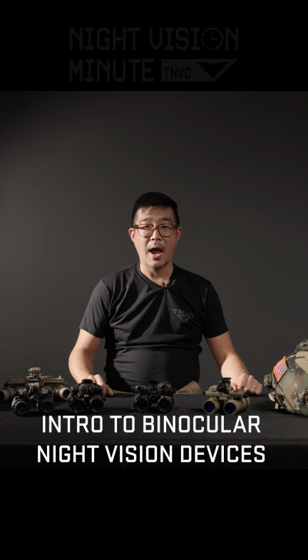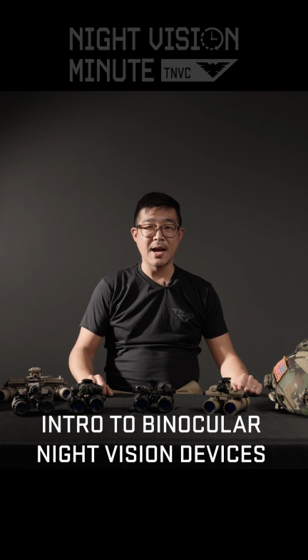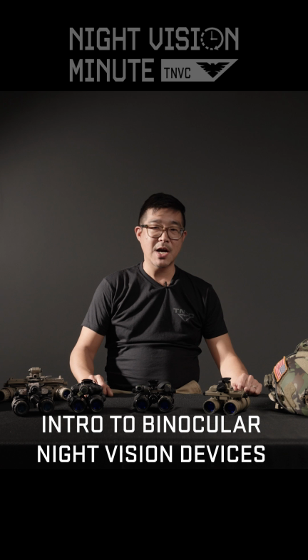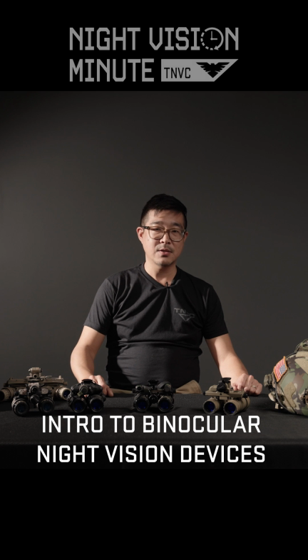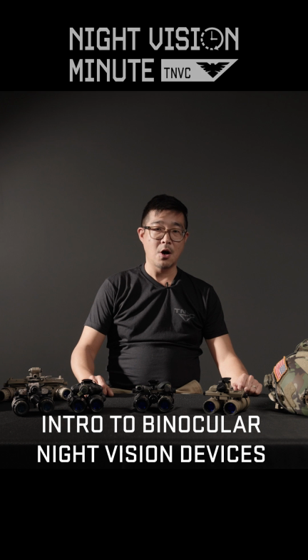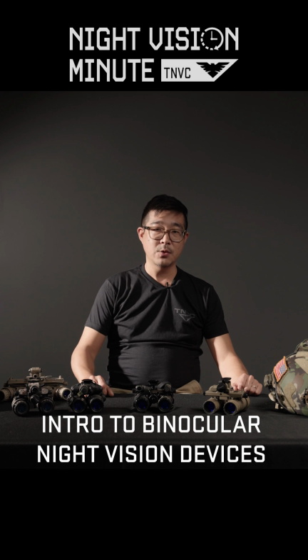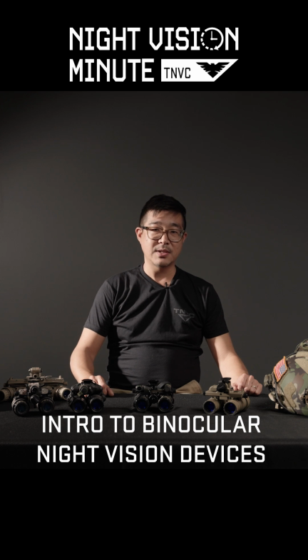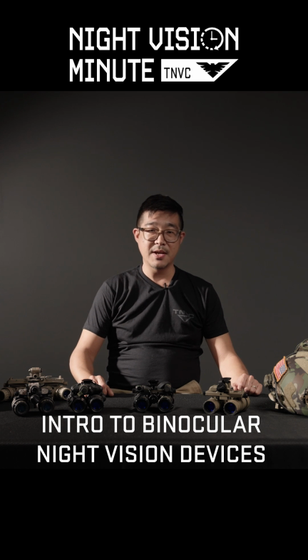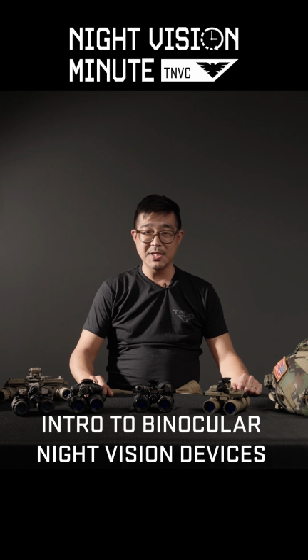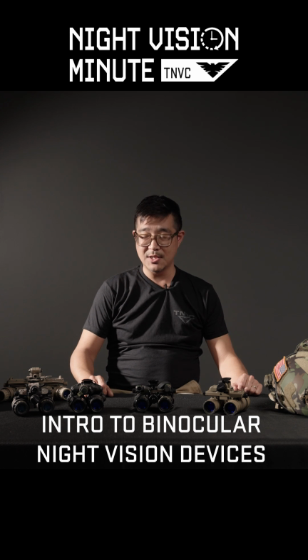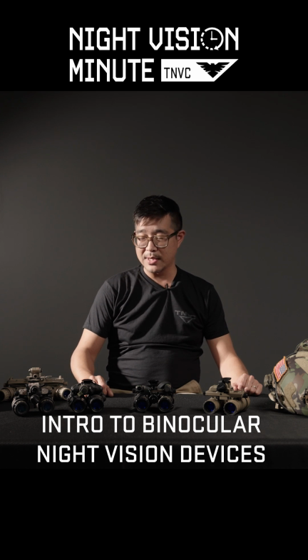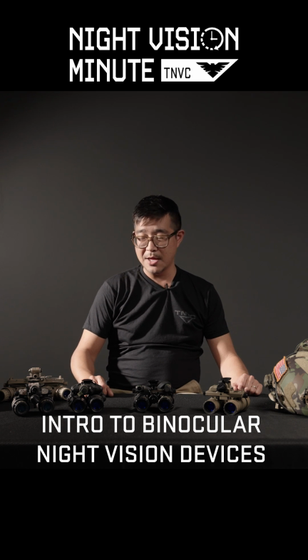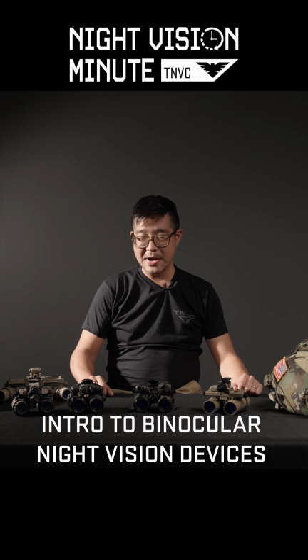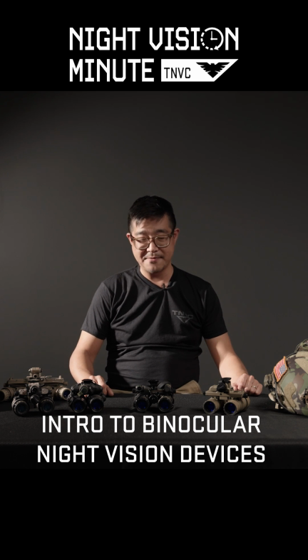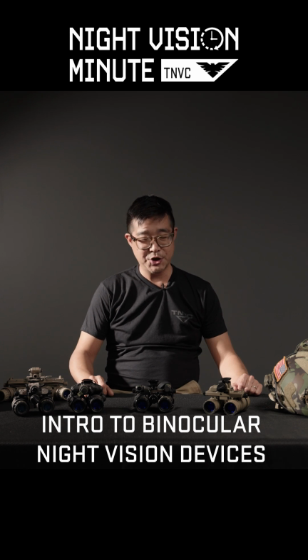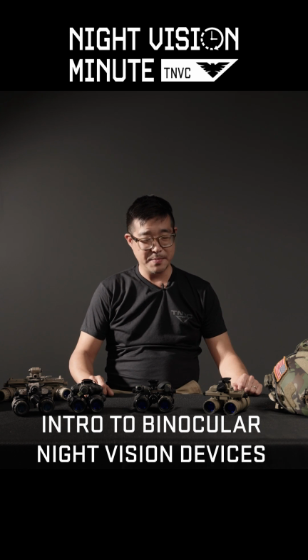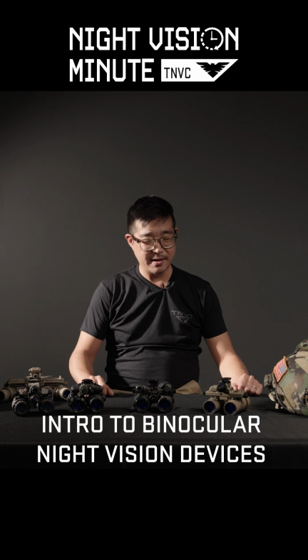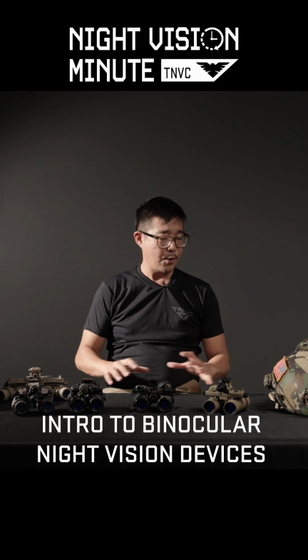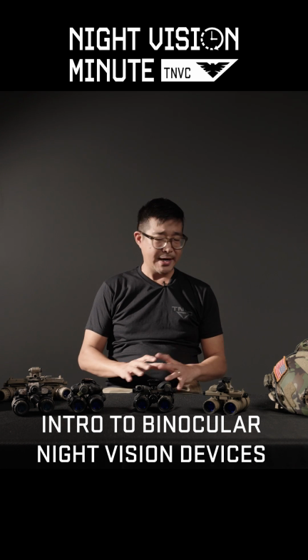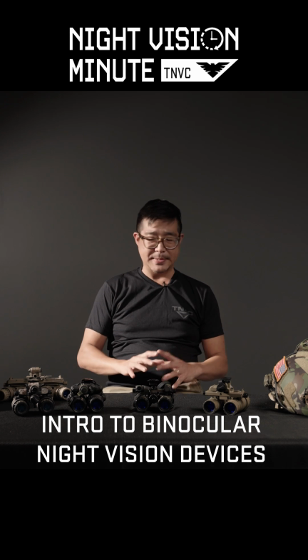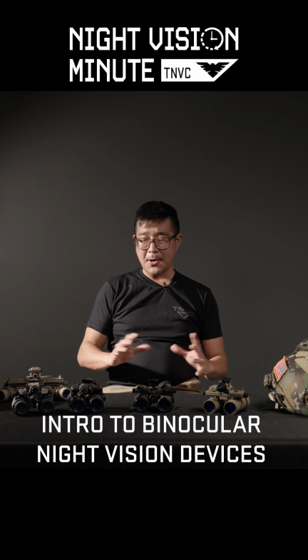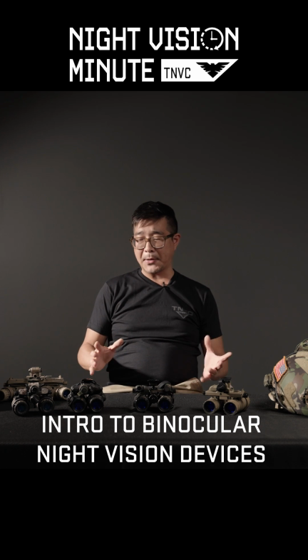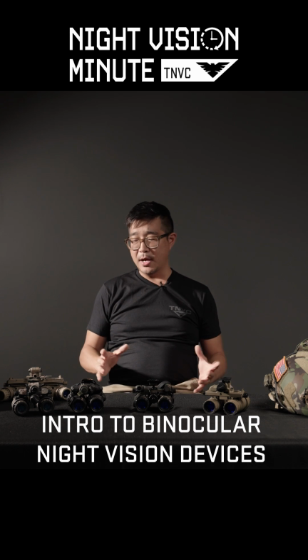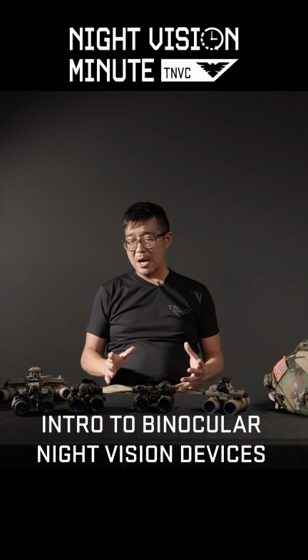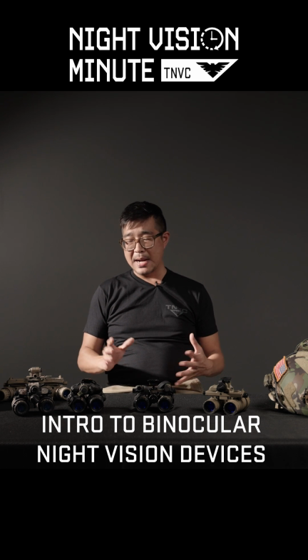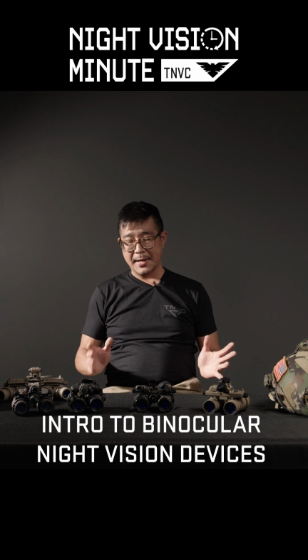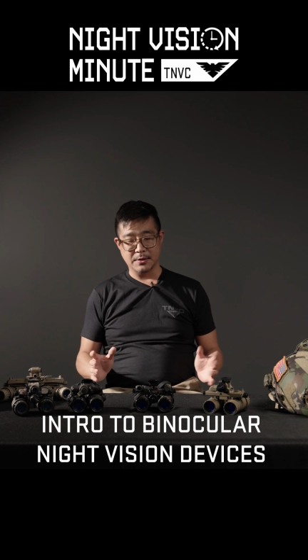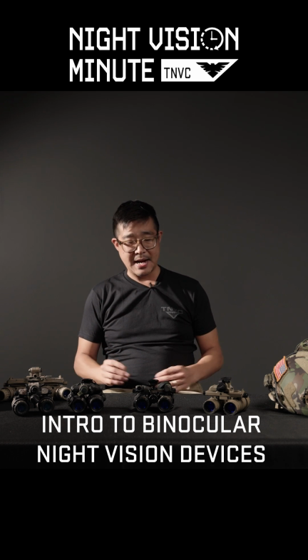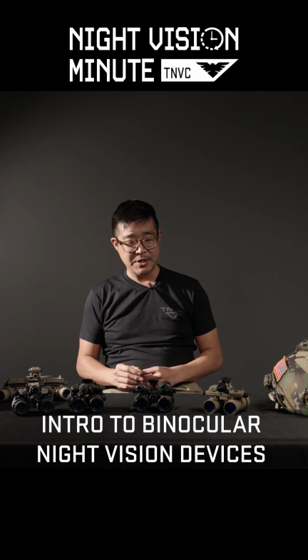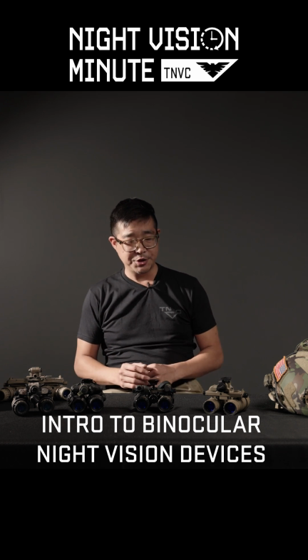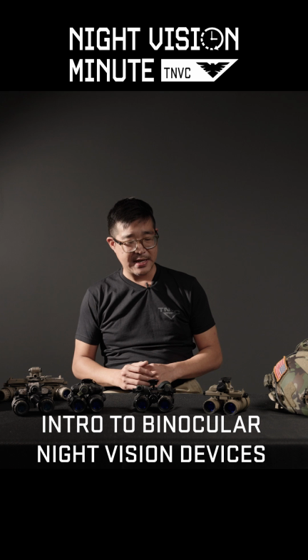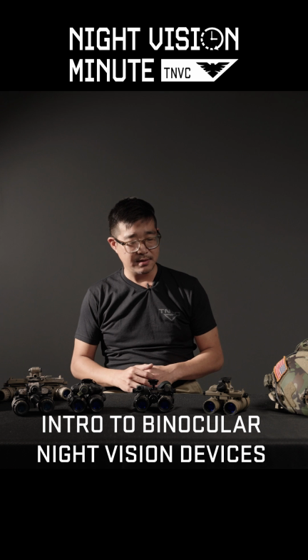Hey, Night Fighters. Augie with TNVC with another Night Vision Minute. Today, we're going to be talking about binocular night vision devices.